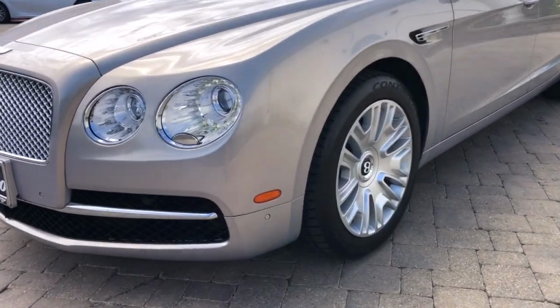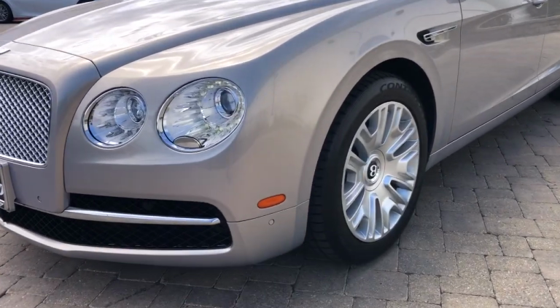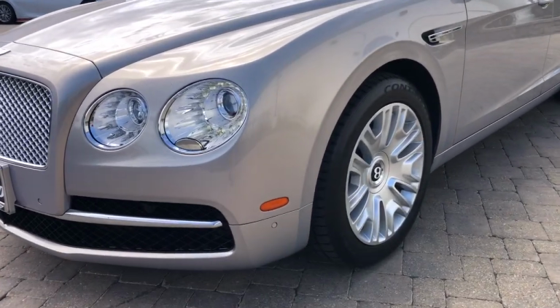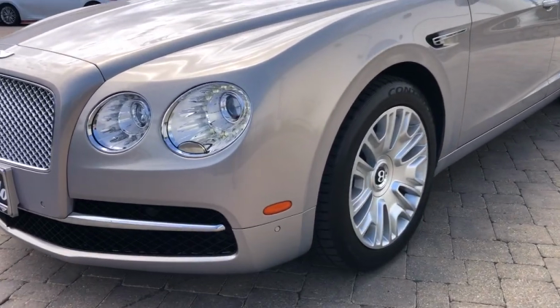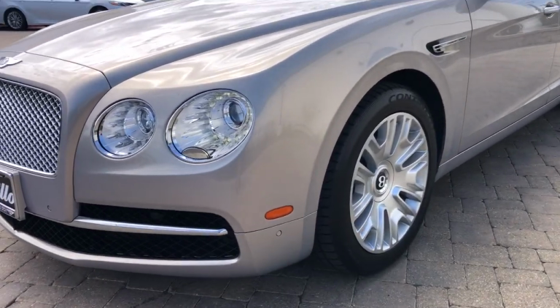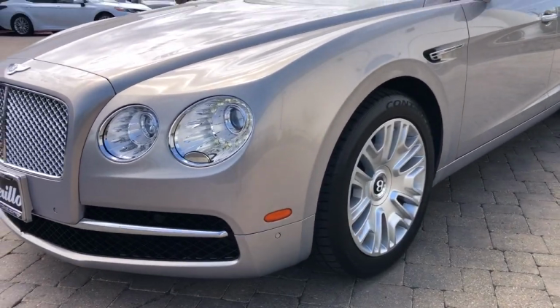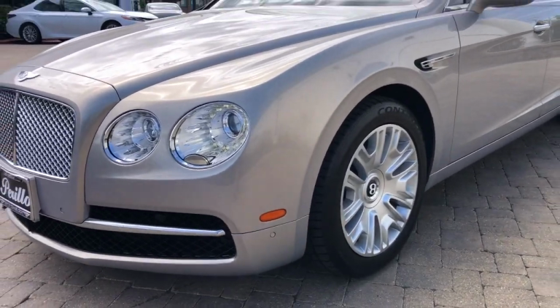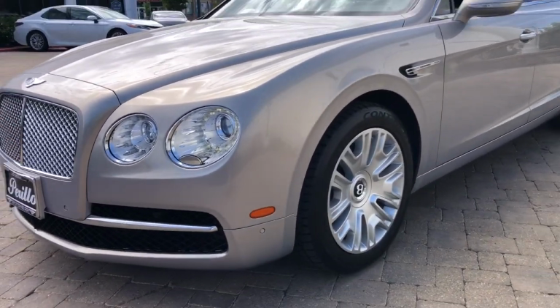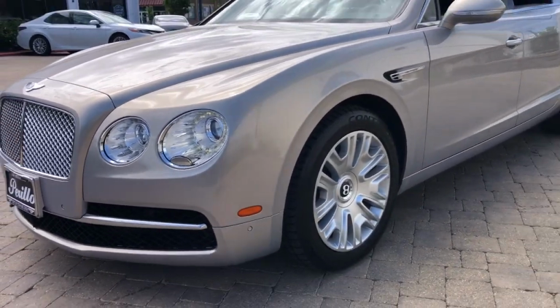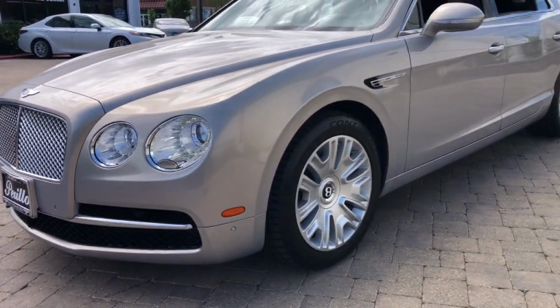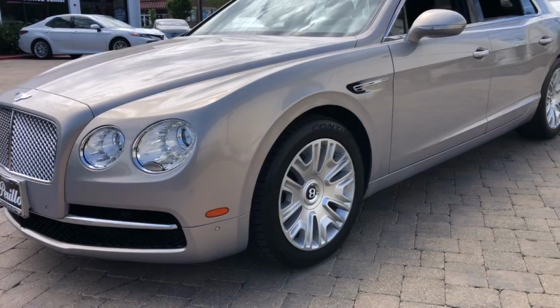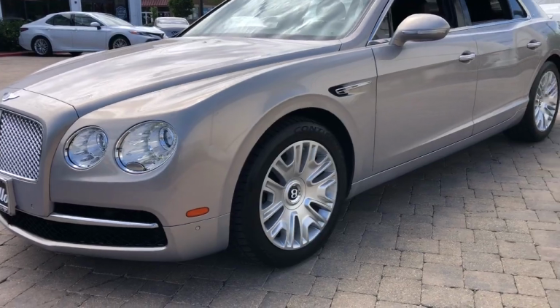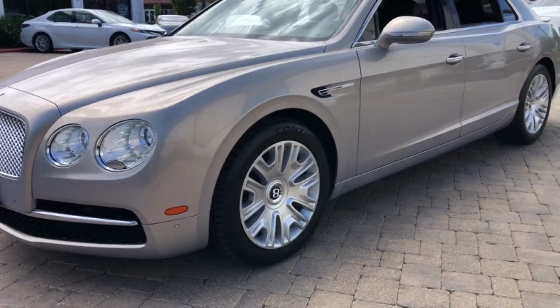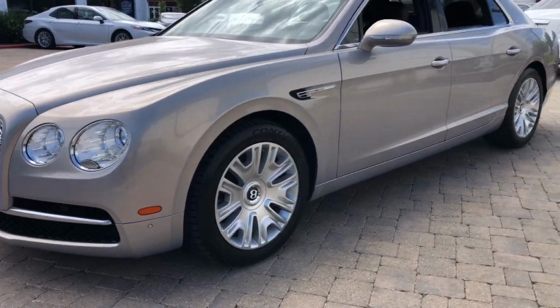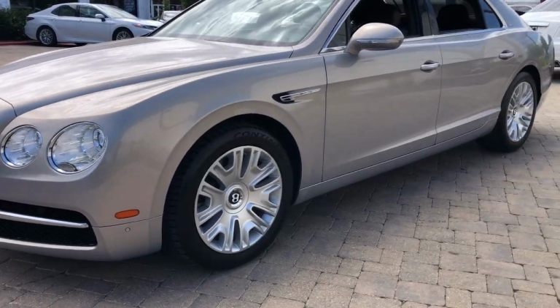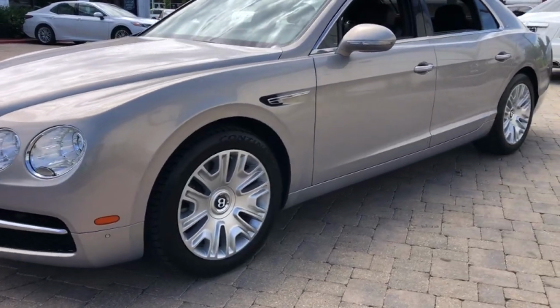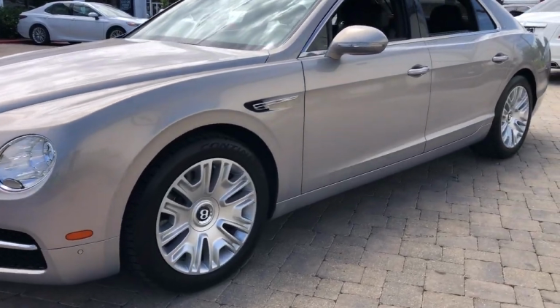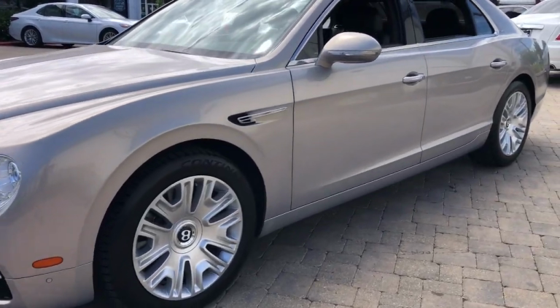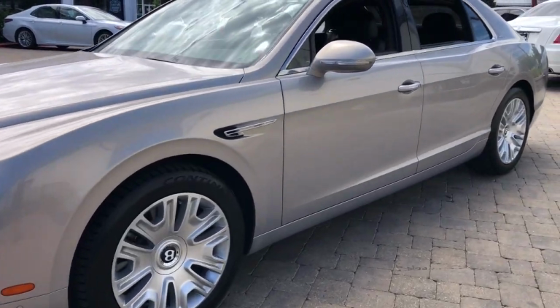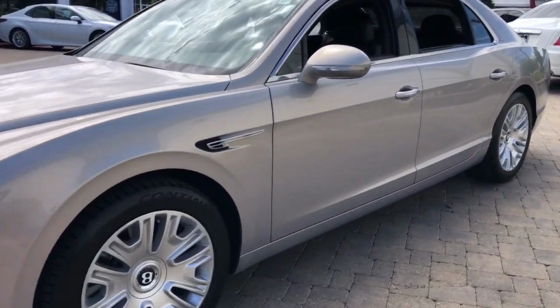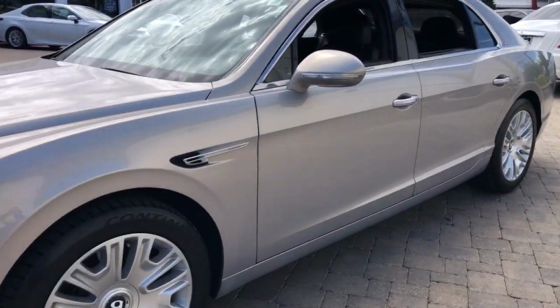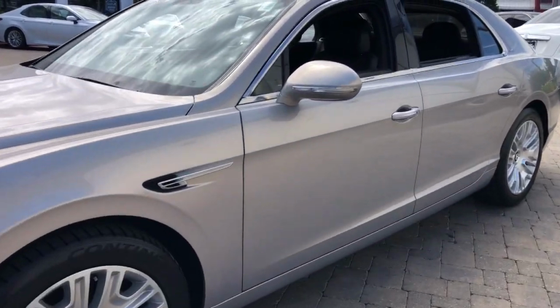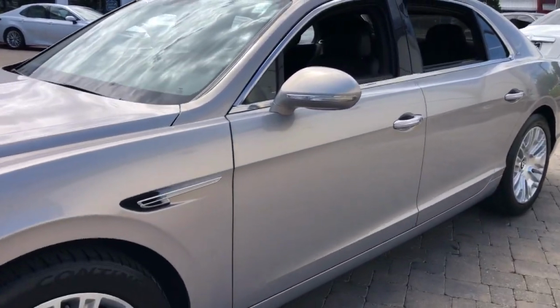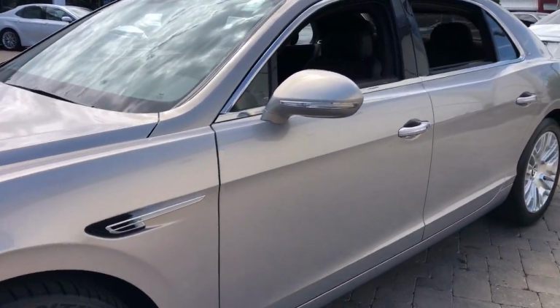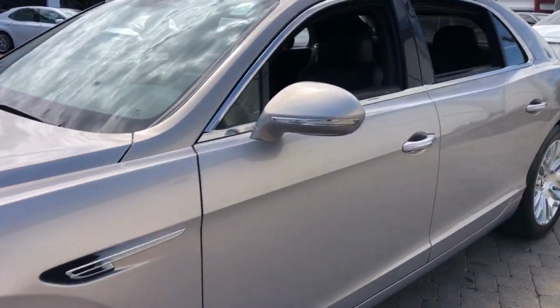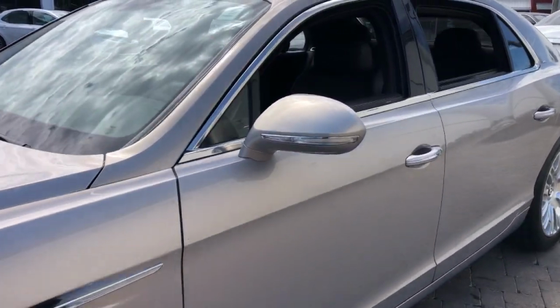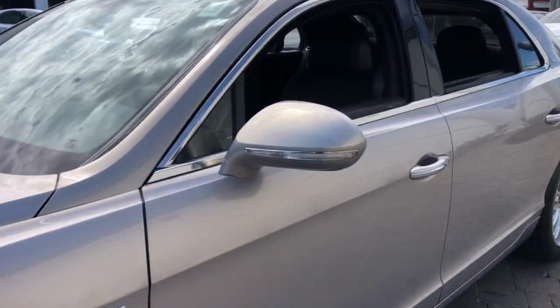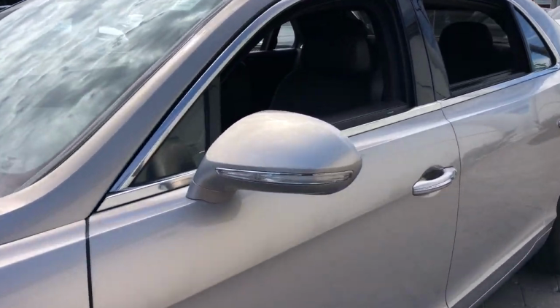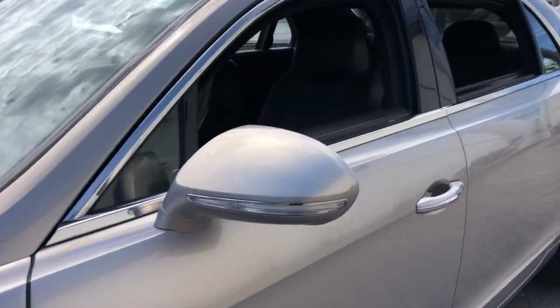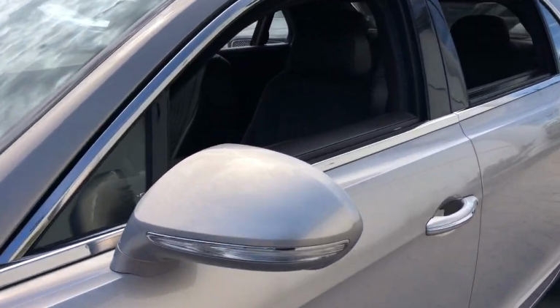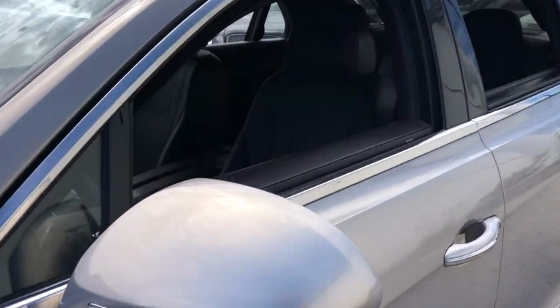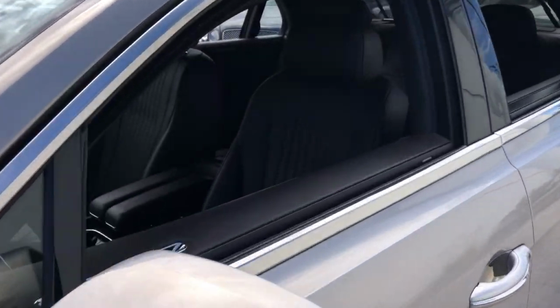Confidence comes standard thanks to driver-focused design, state-of-the-art safety features, and a premium feel.